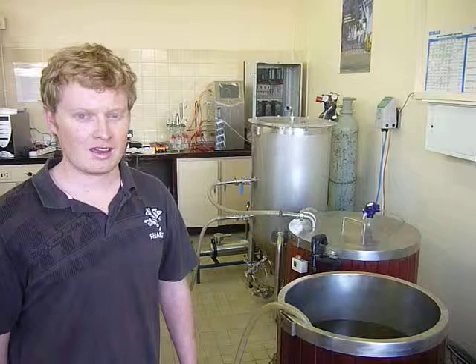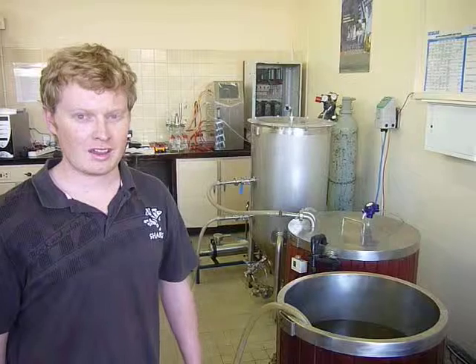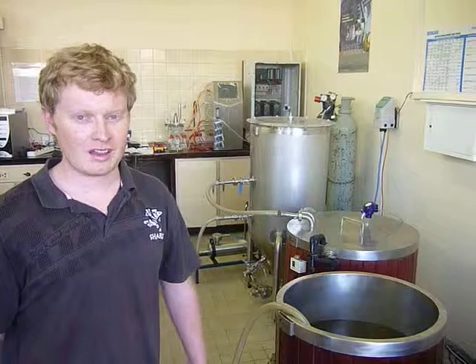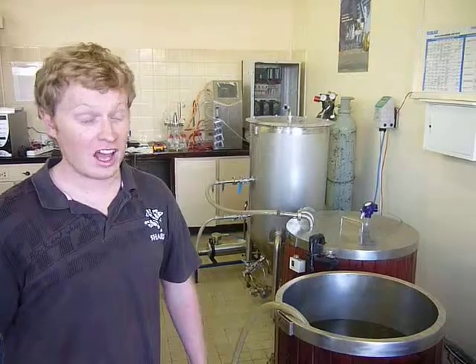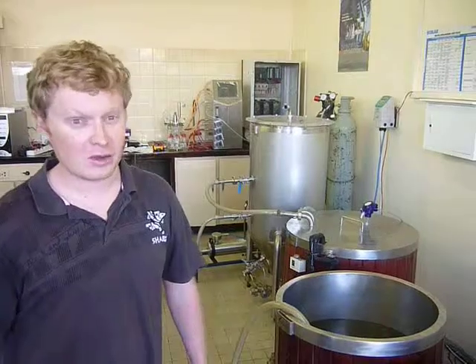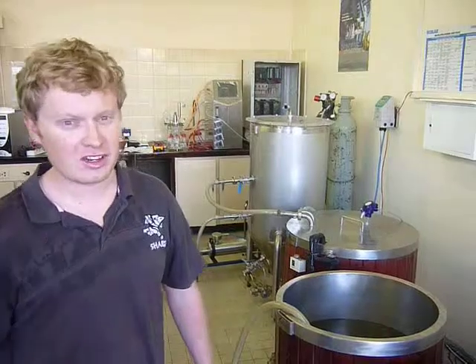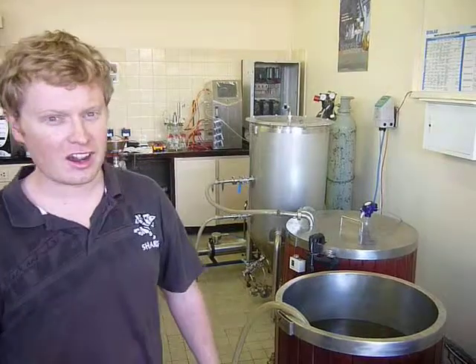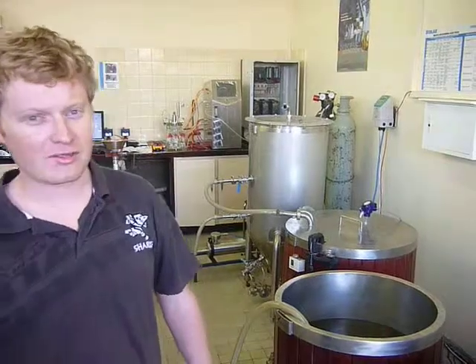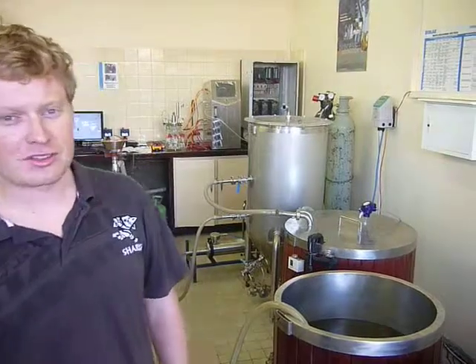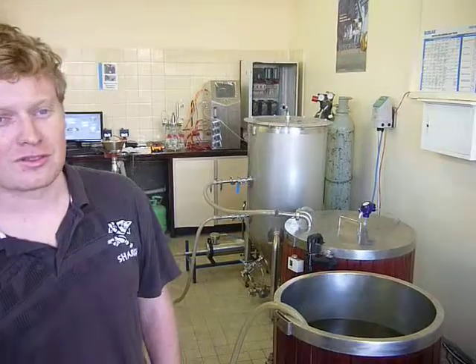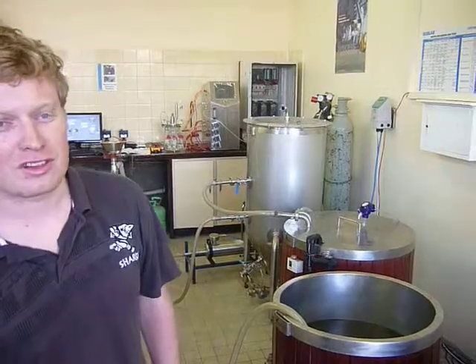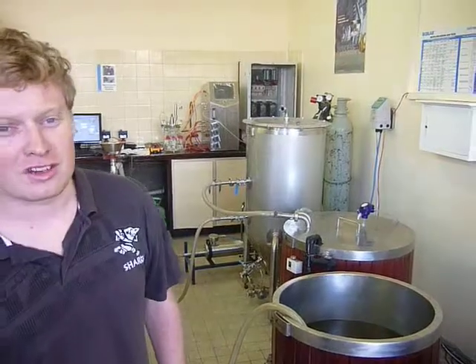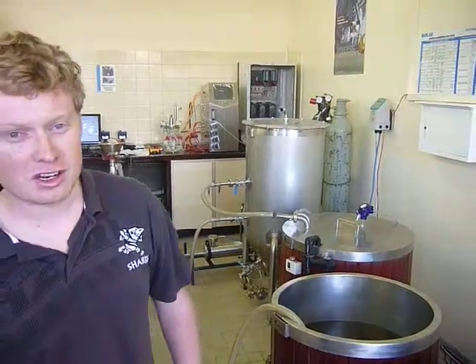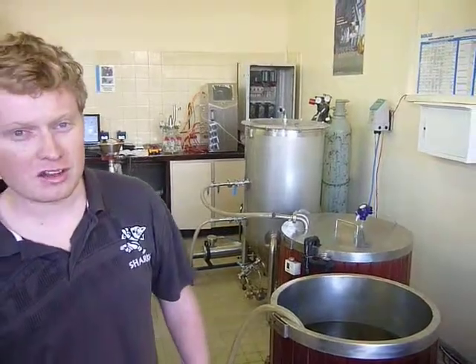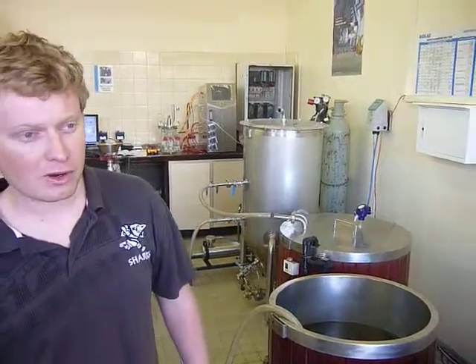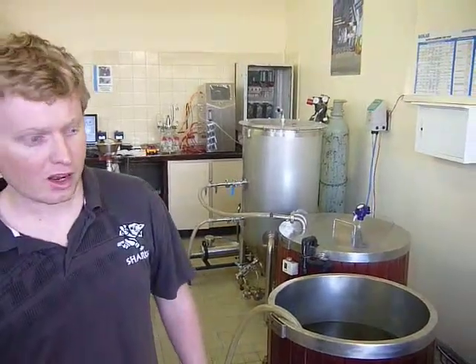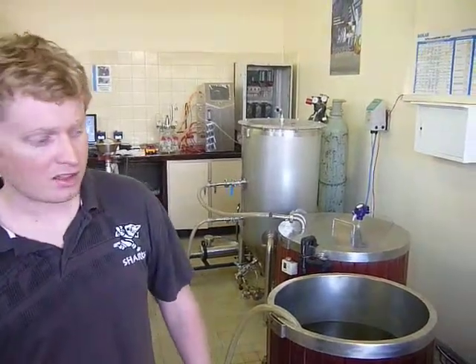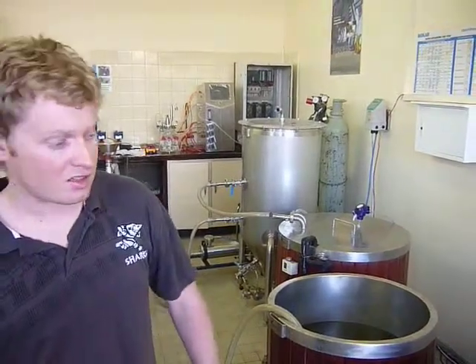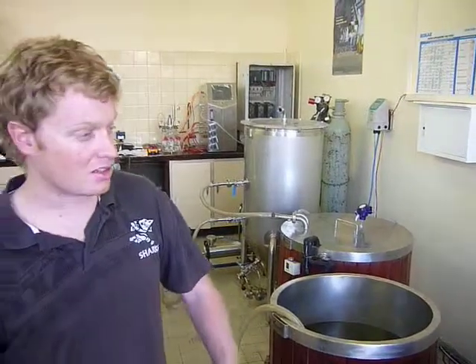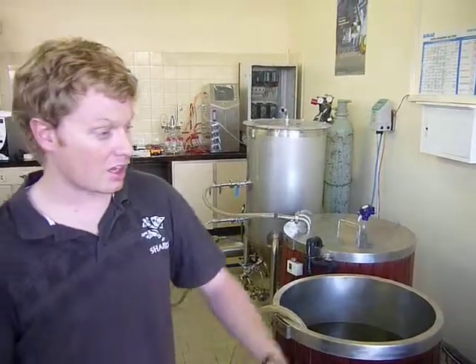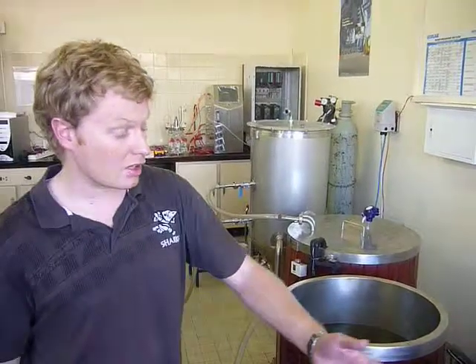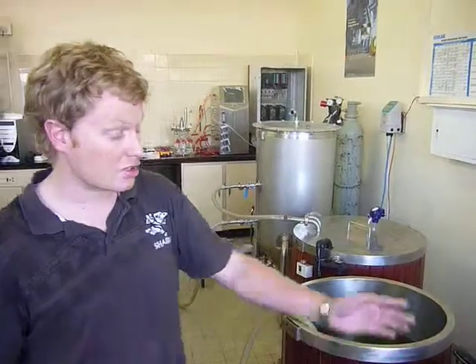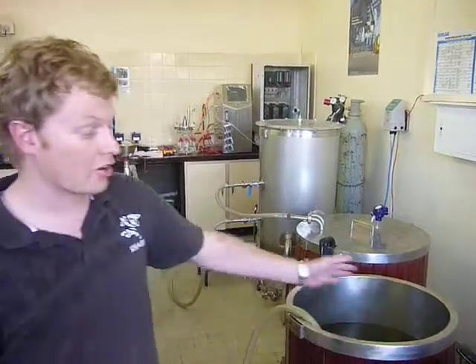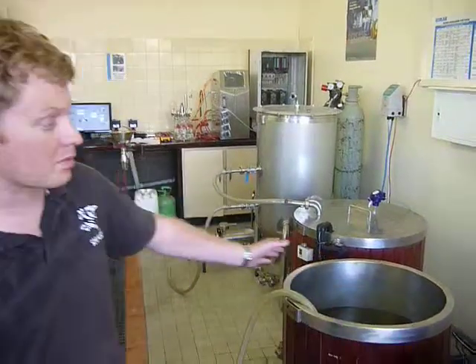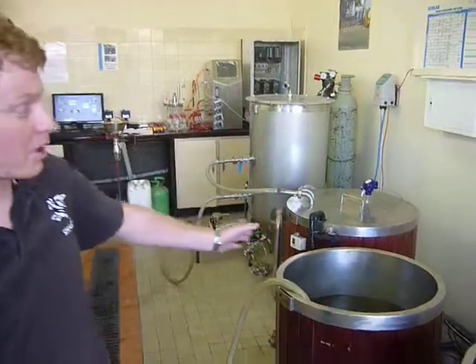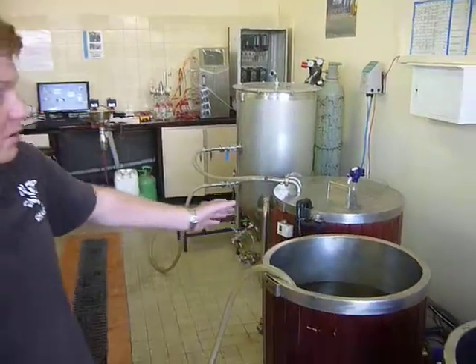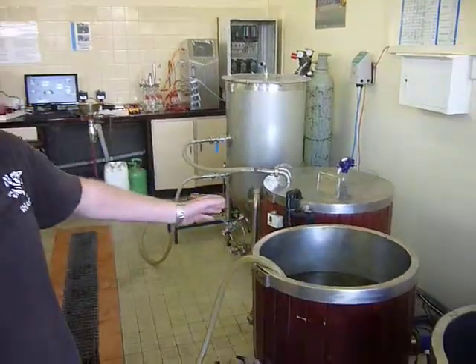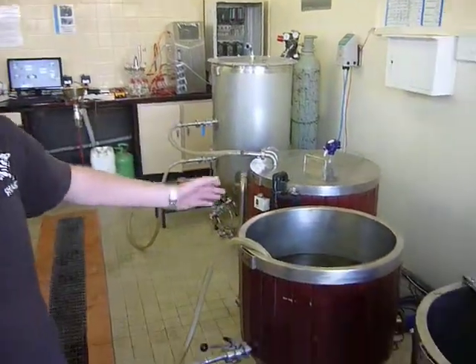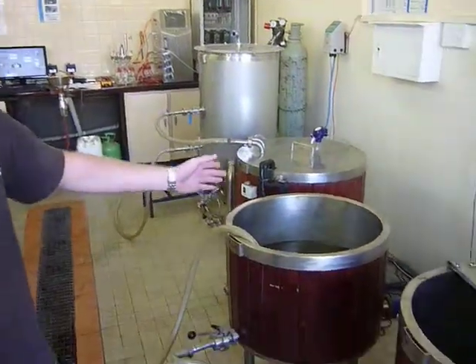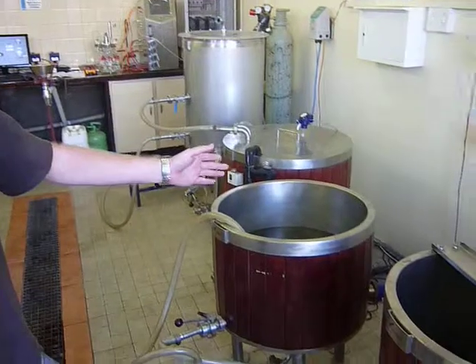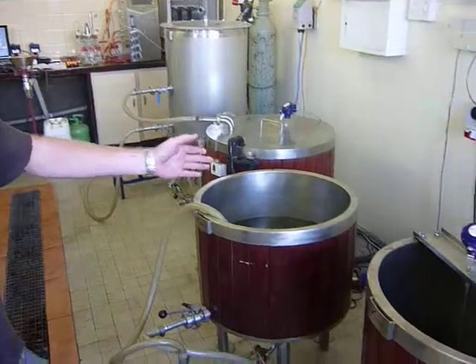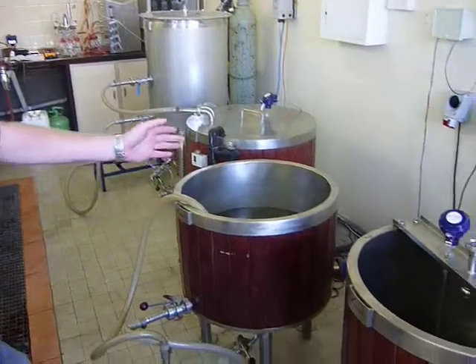We're here at Wits University in Johannesburg, and this is the chemical engineering department's micro-brew.